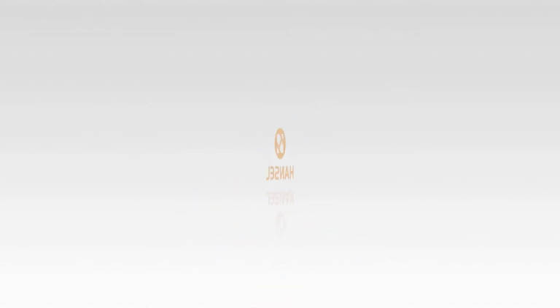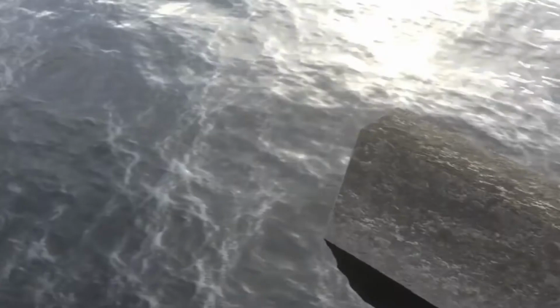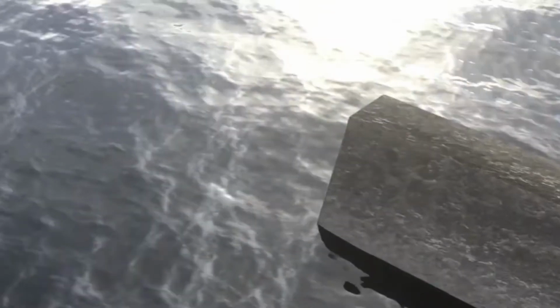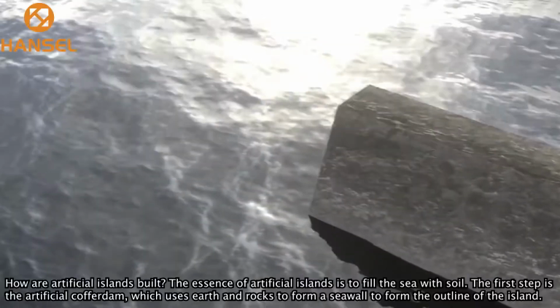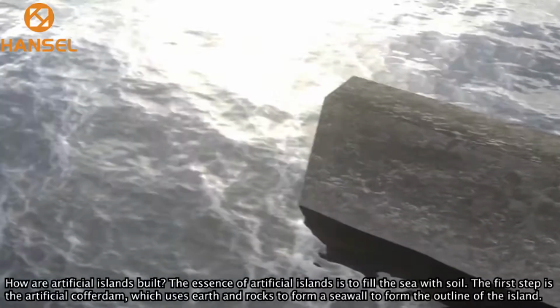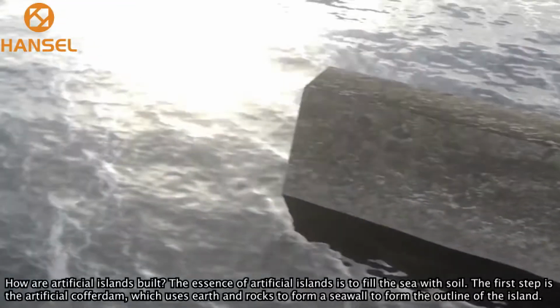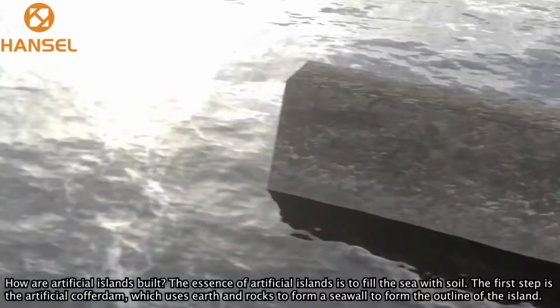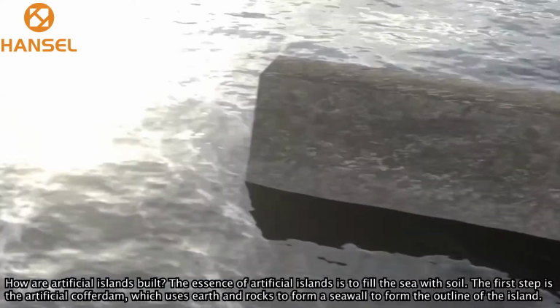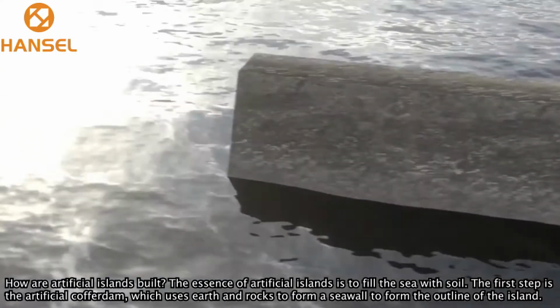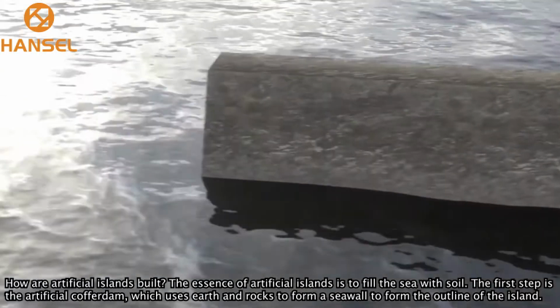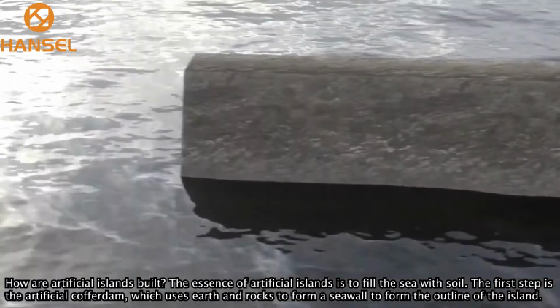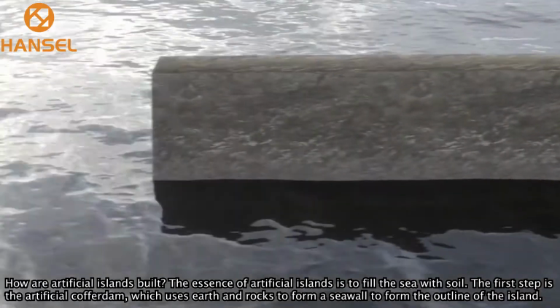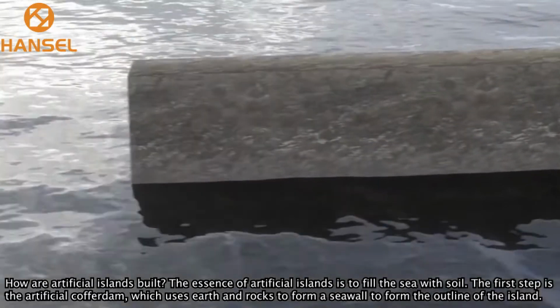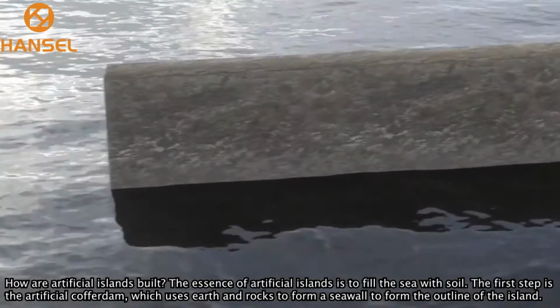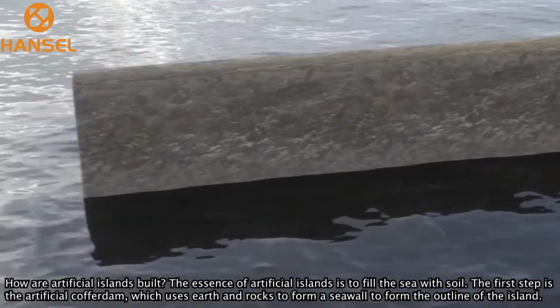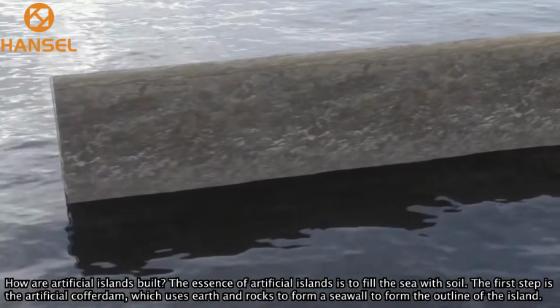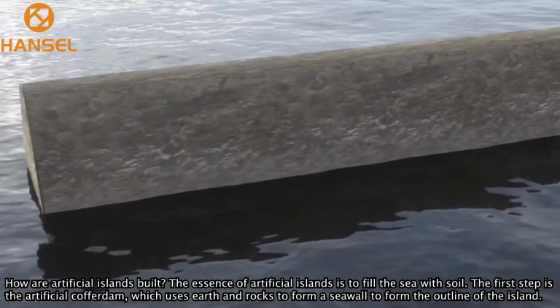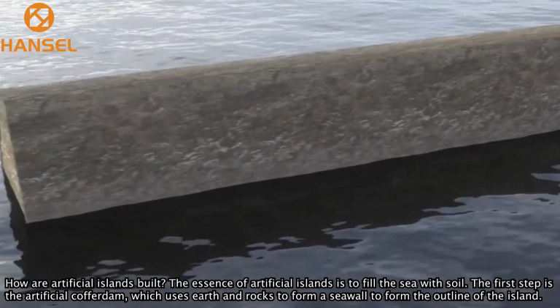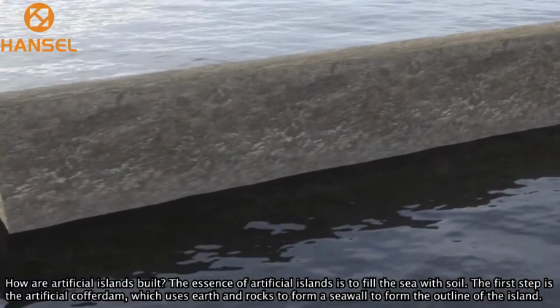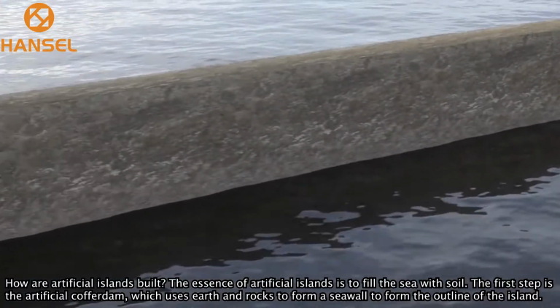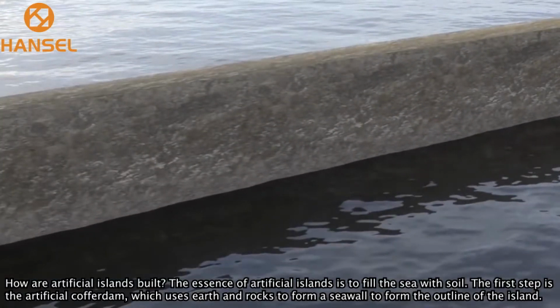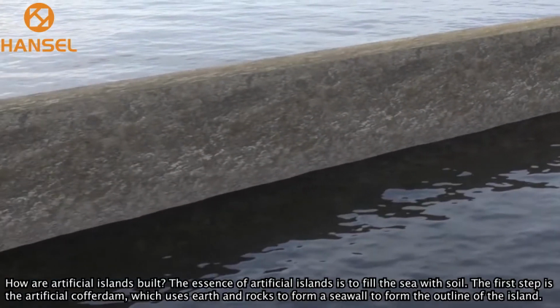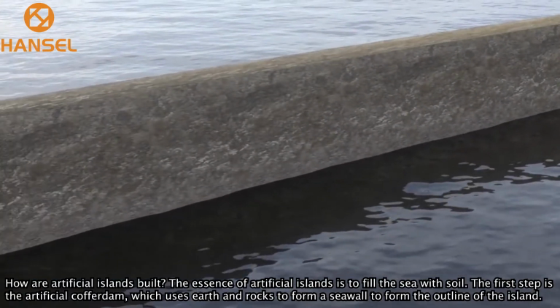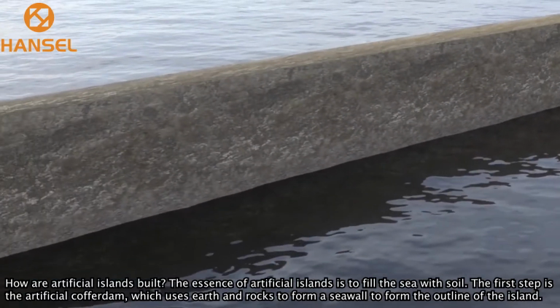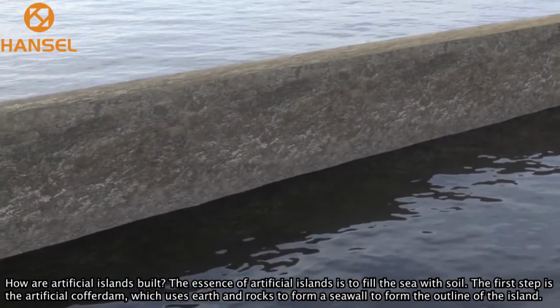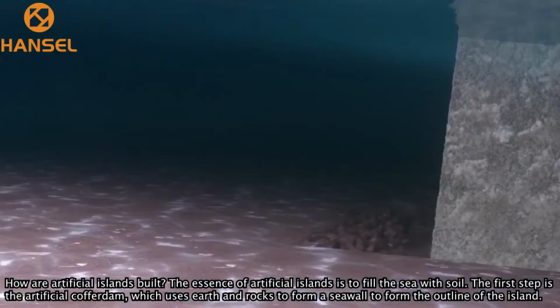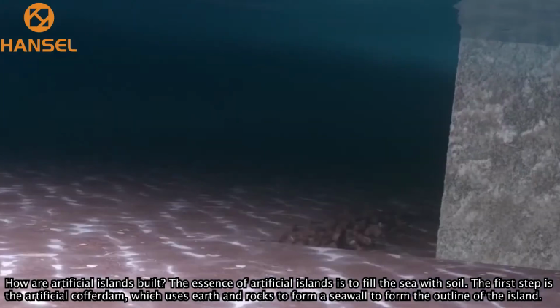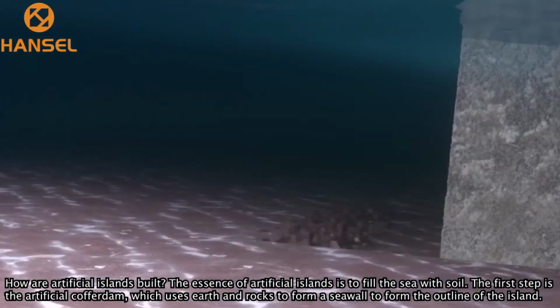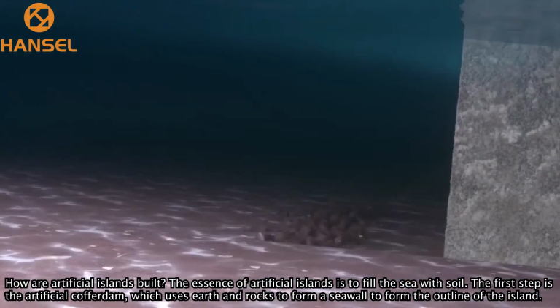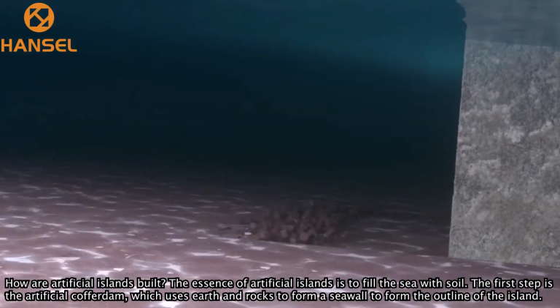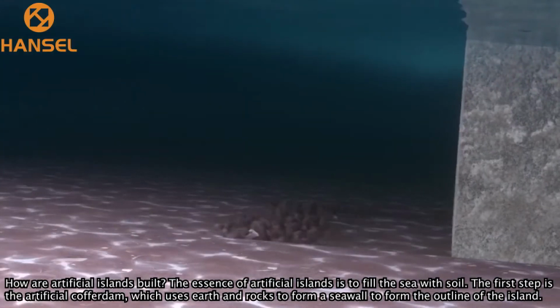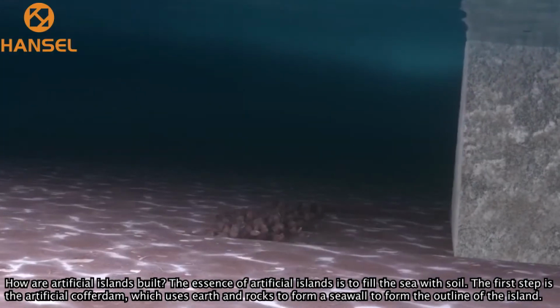How are artificial islands built? The essence of artificial islands is to fill the sea with soil.